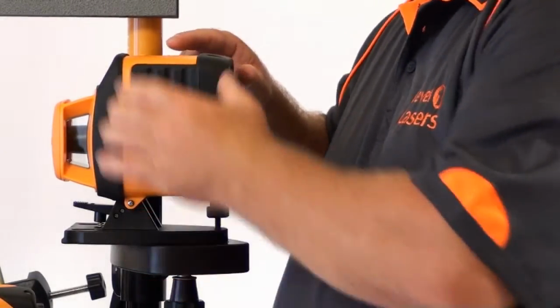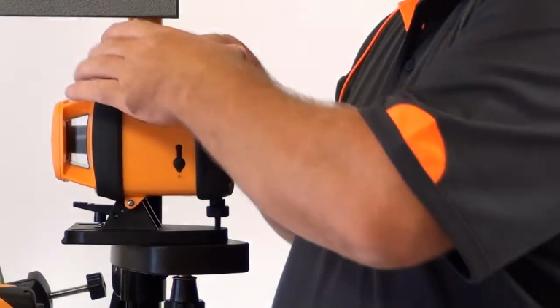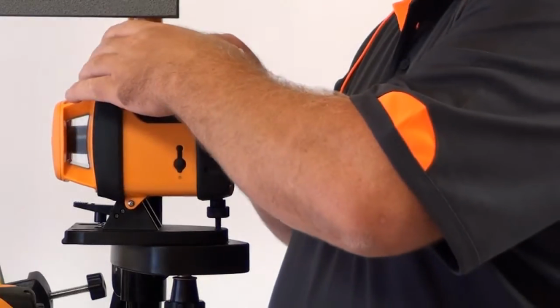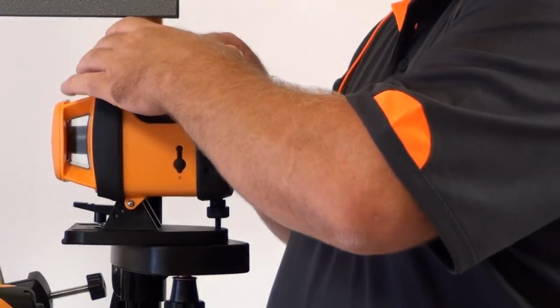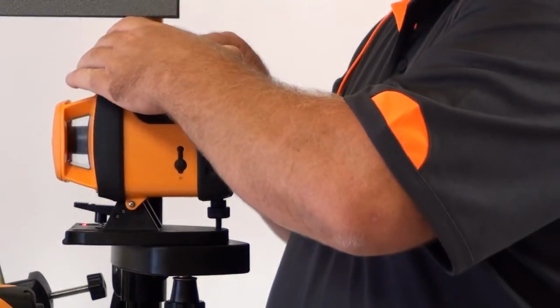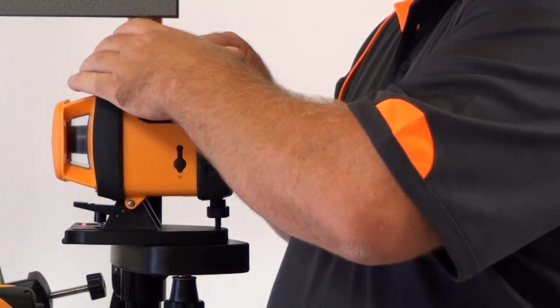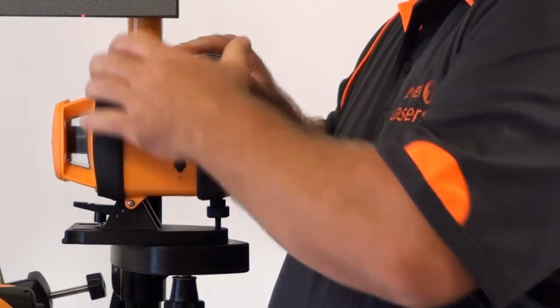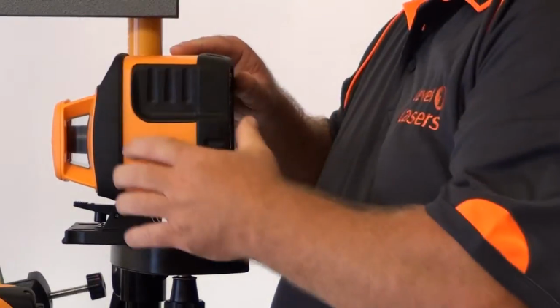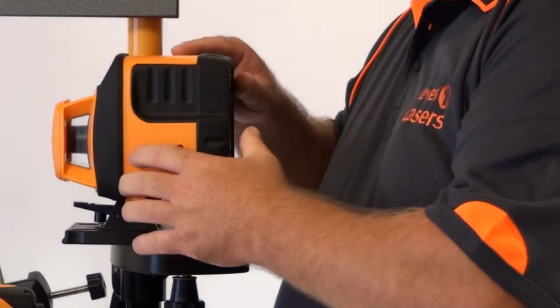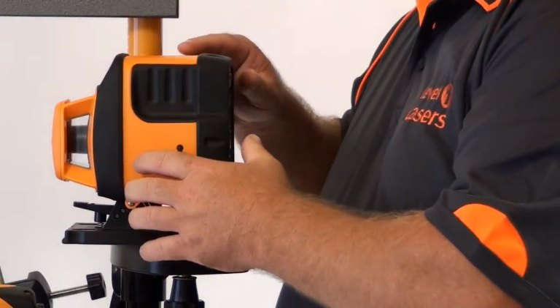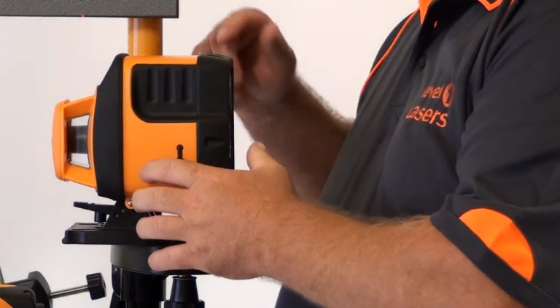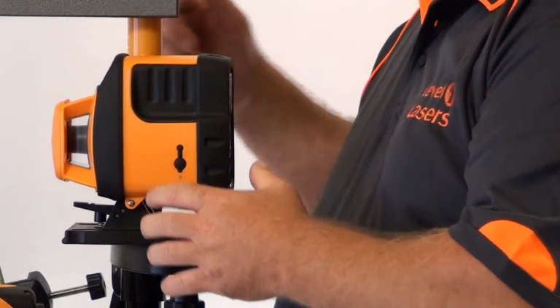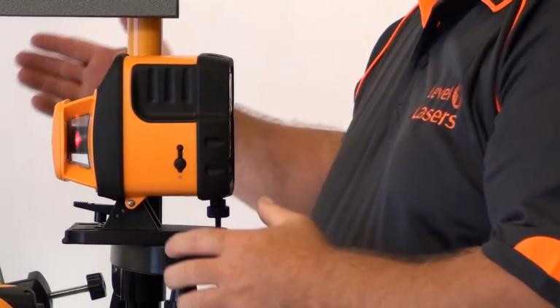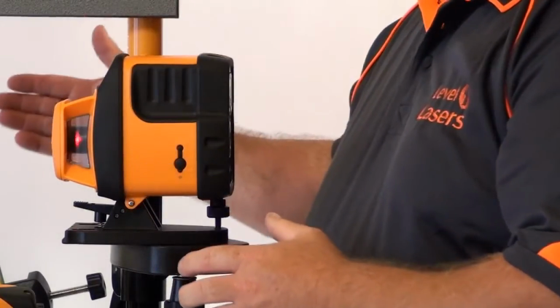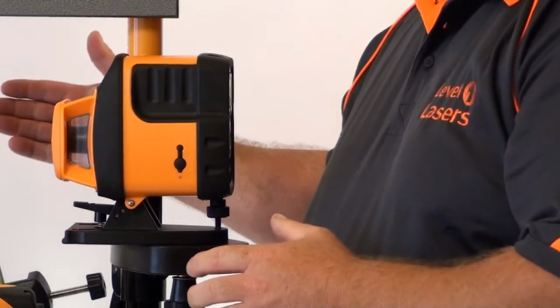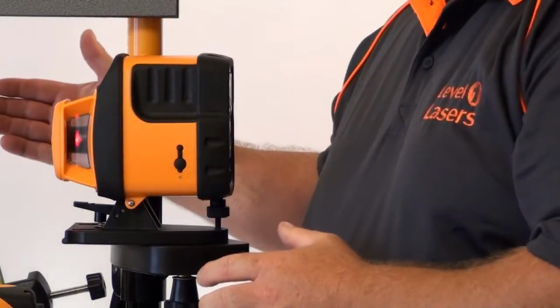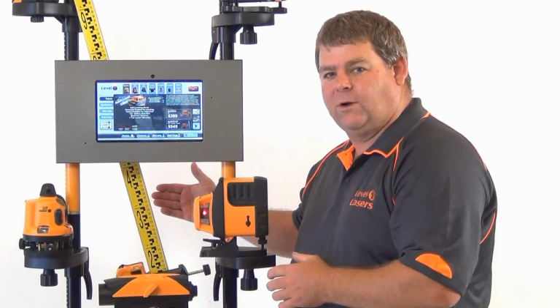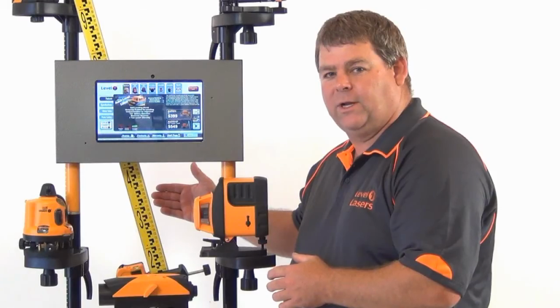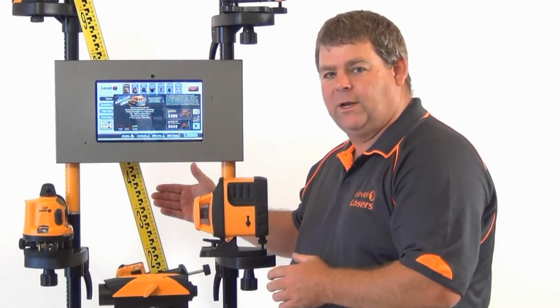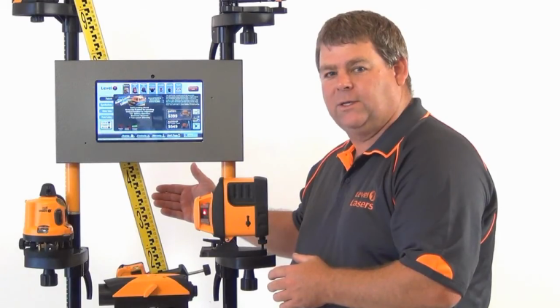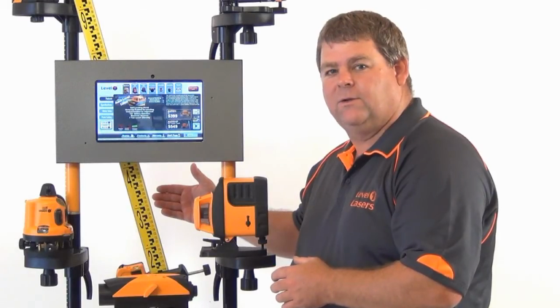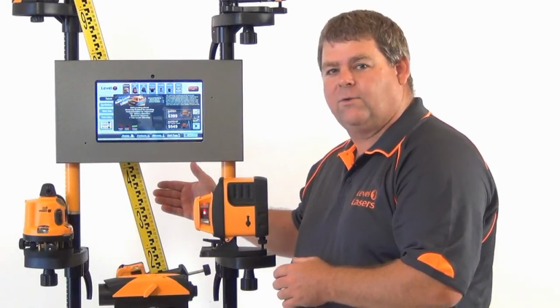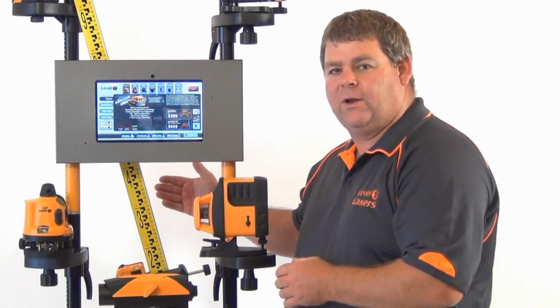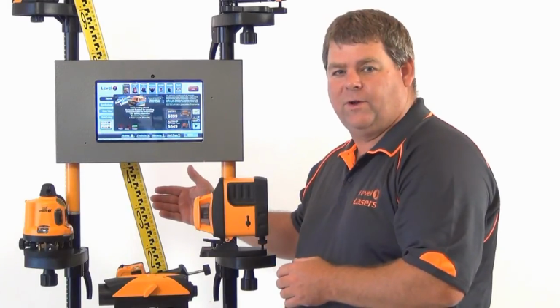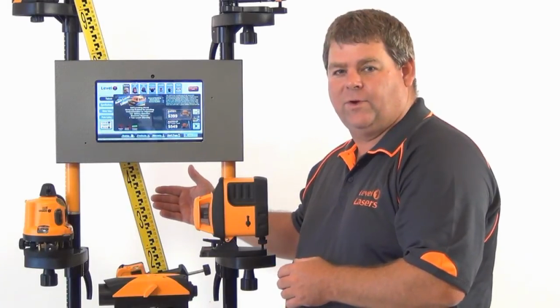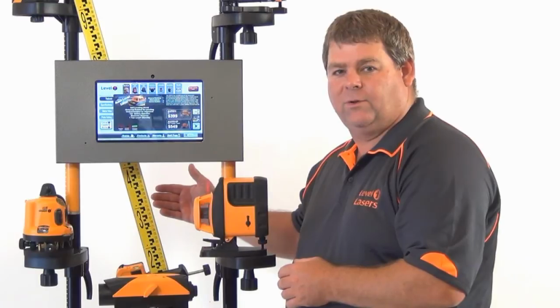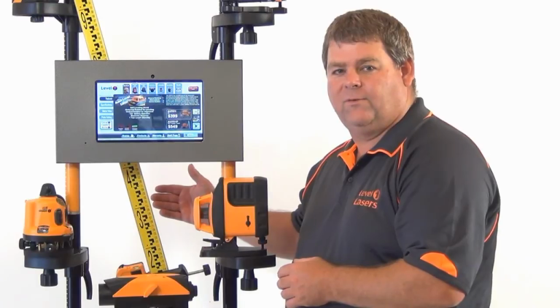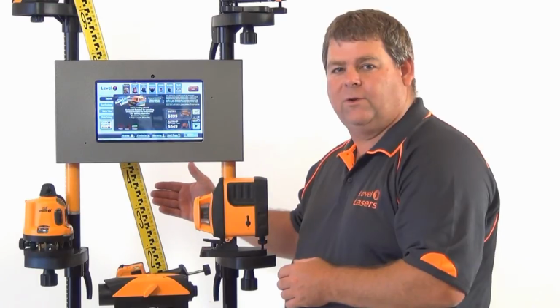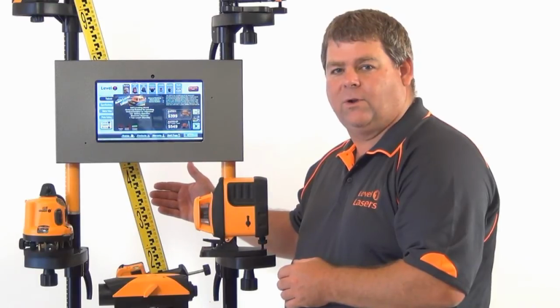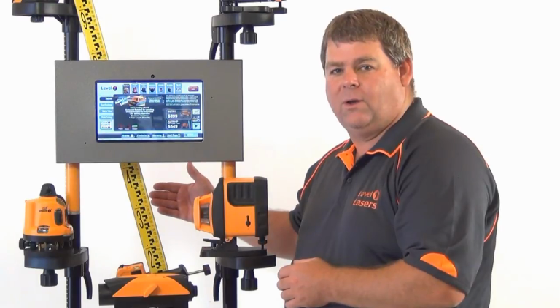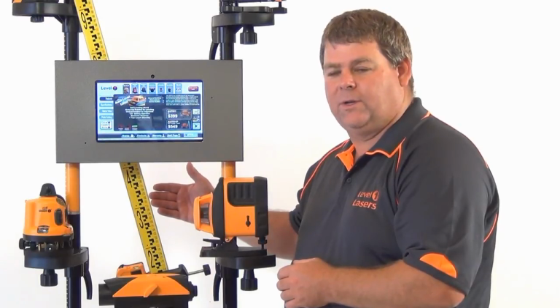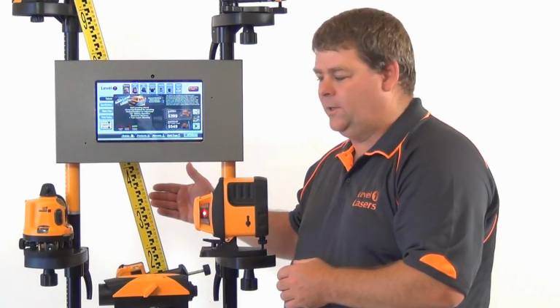If we power it on we now have a vertical rotating laser for any of our vertical leveling or alignment needs.